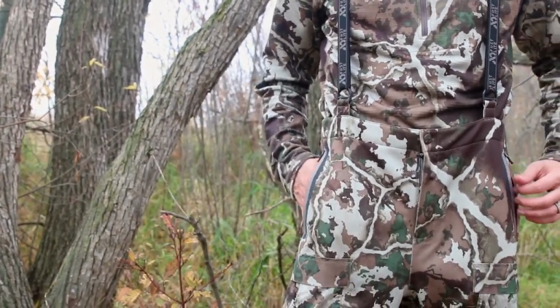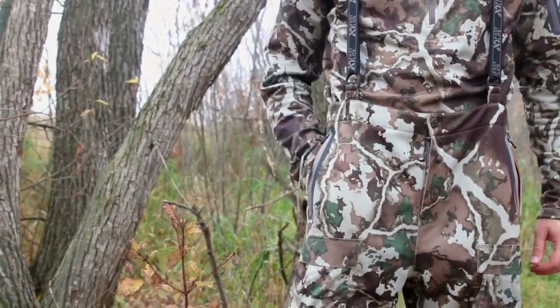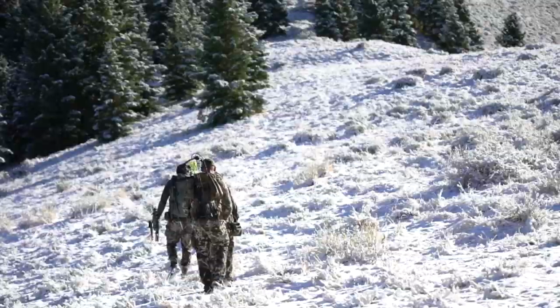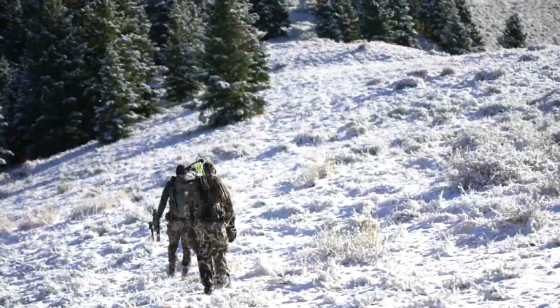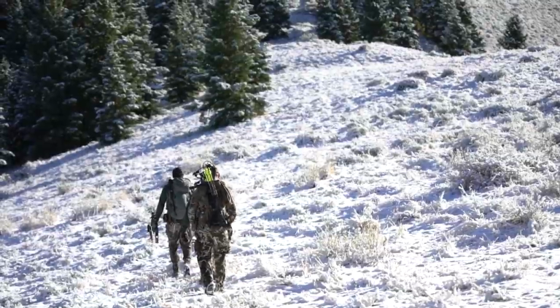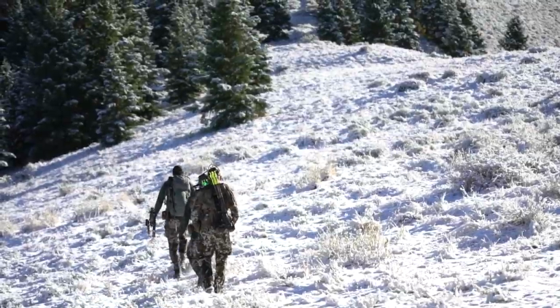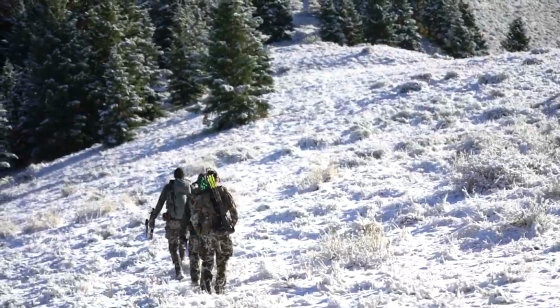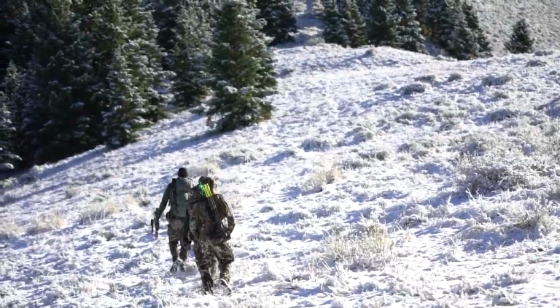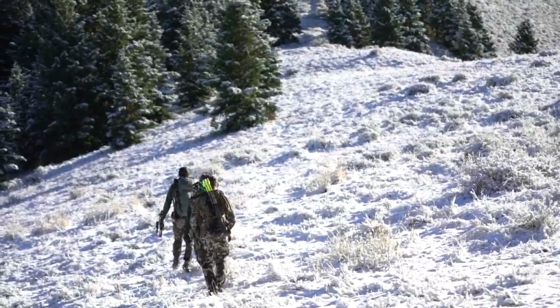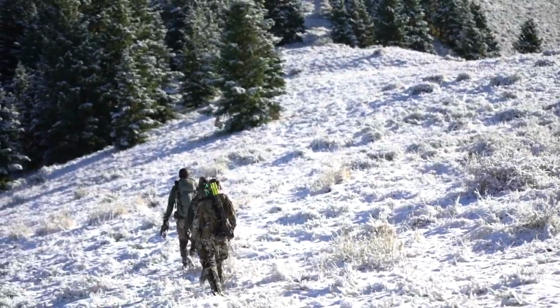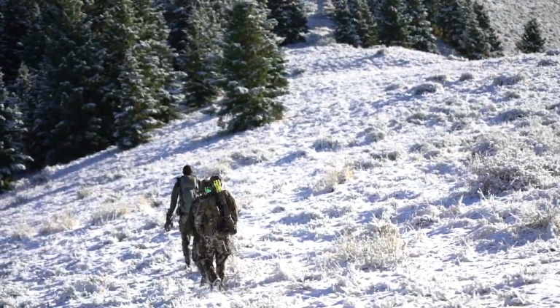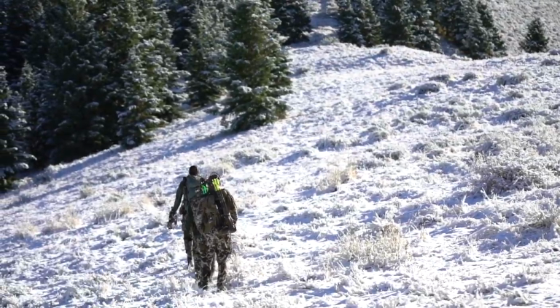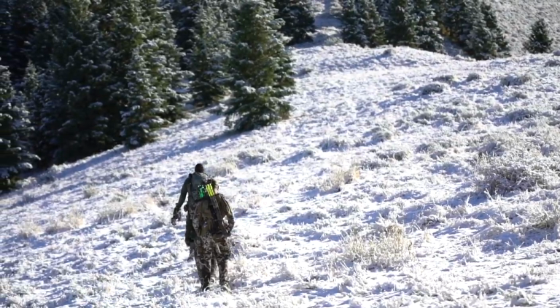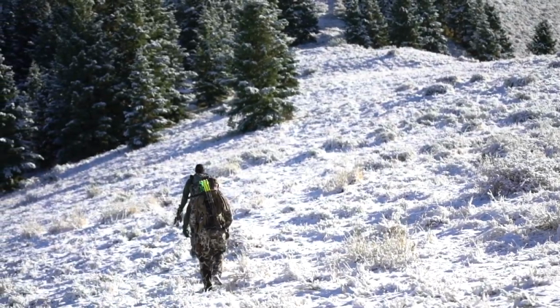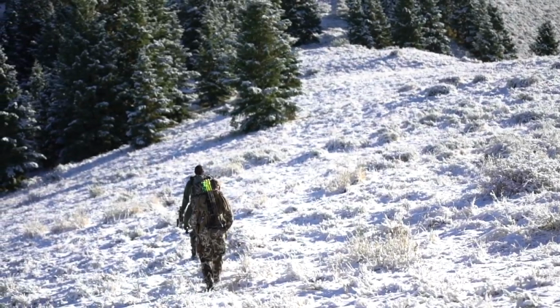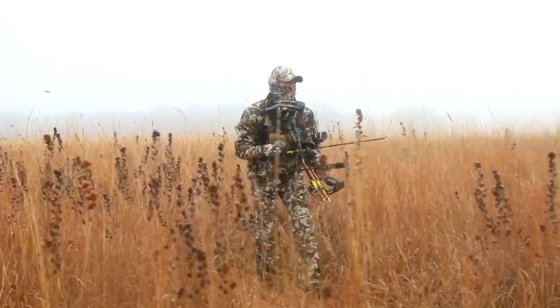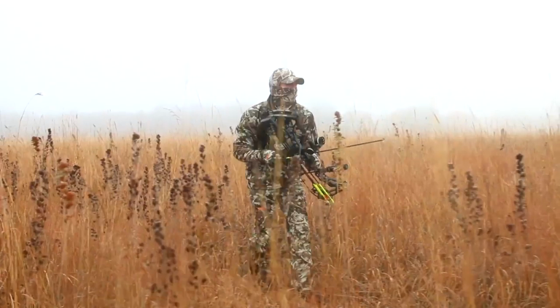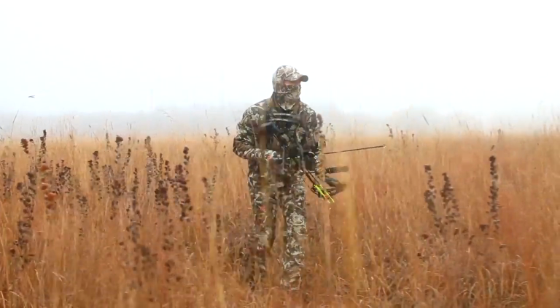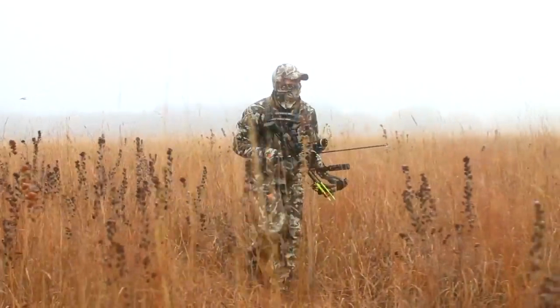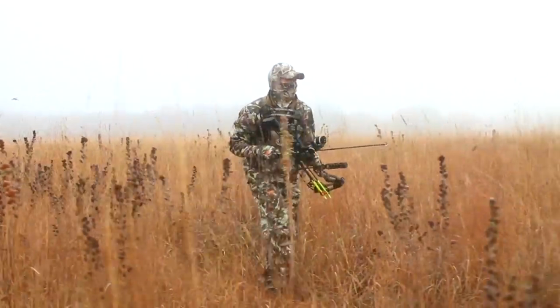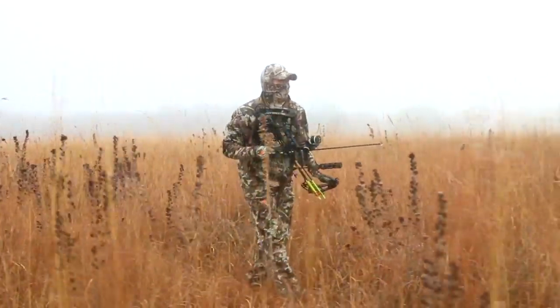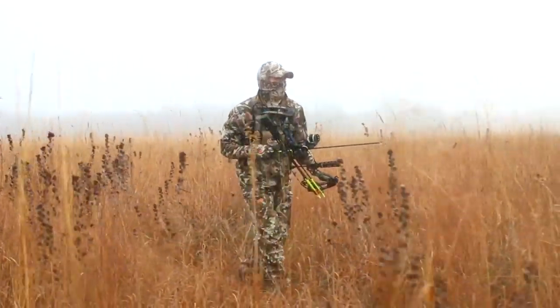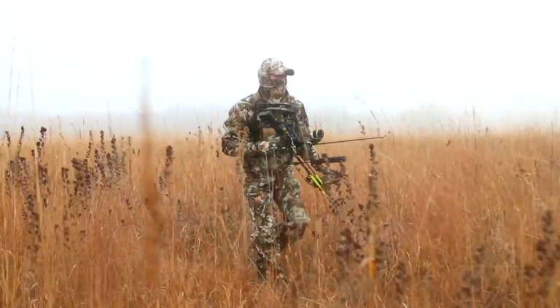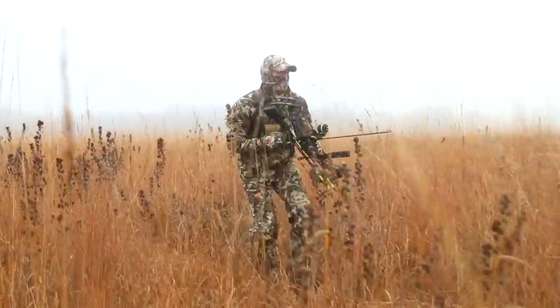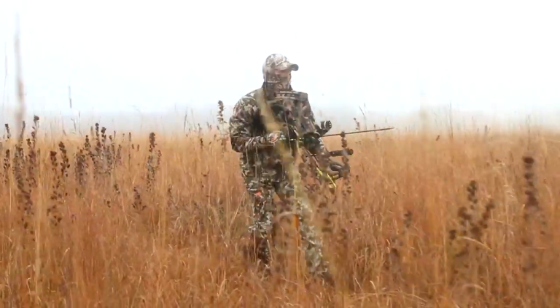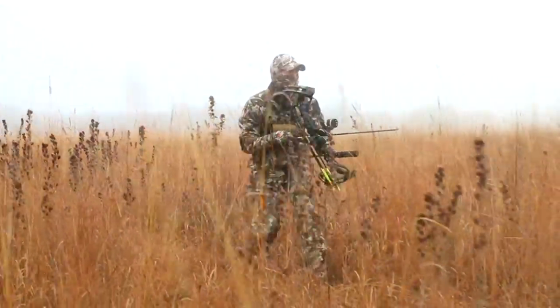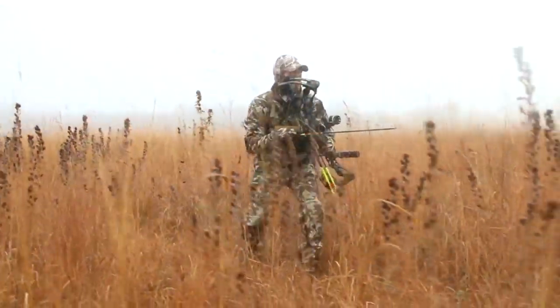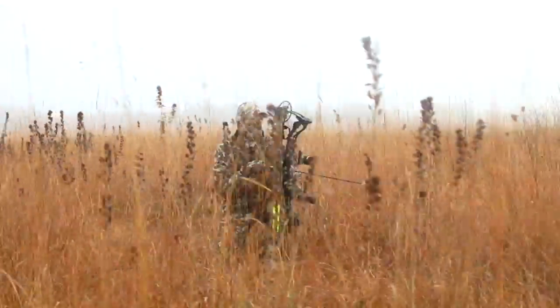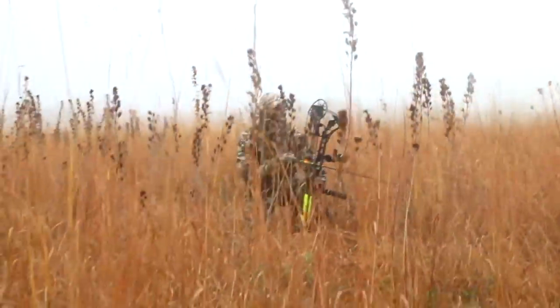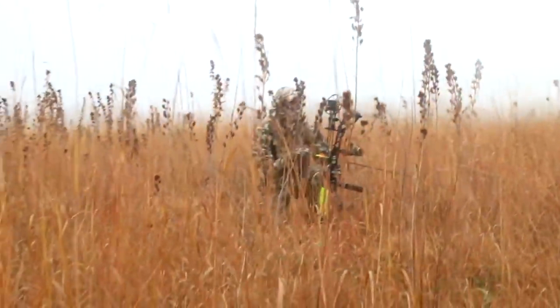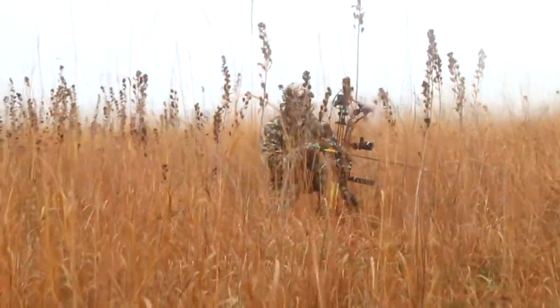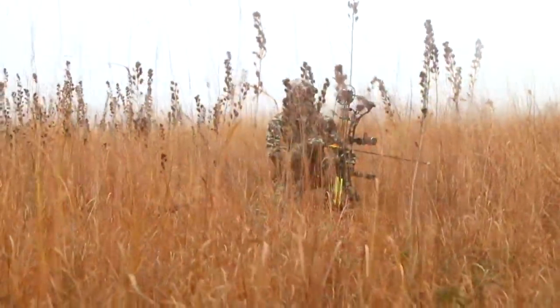Whether you are trudging through snowdrifts tracking late-season elk, or waiting for whitetails on a misty morning, the North Branch Pant is here for you.